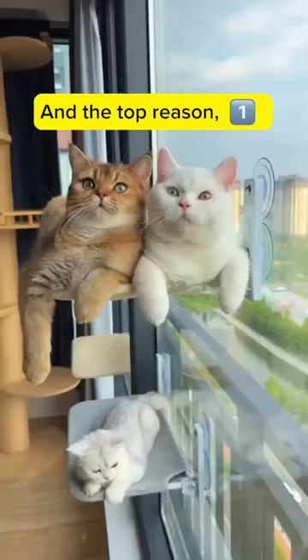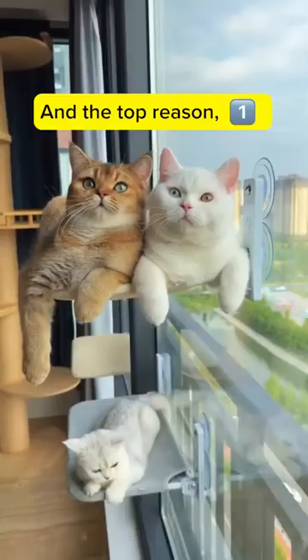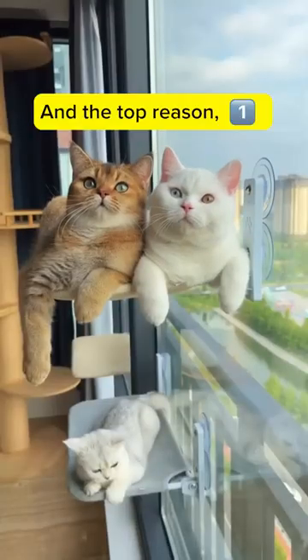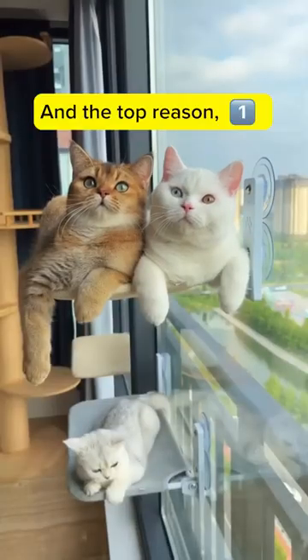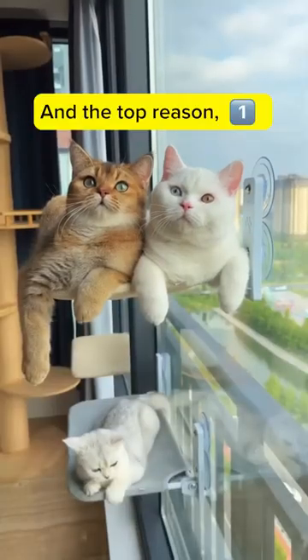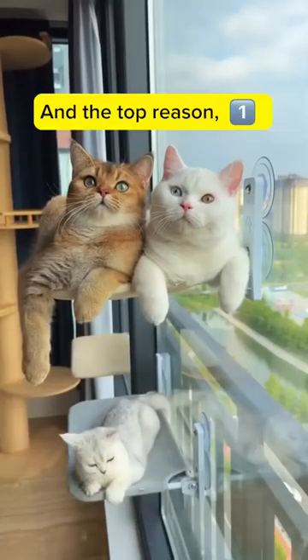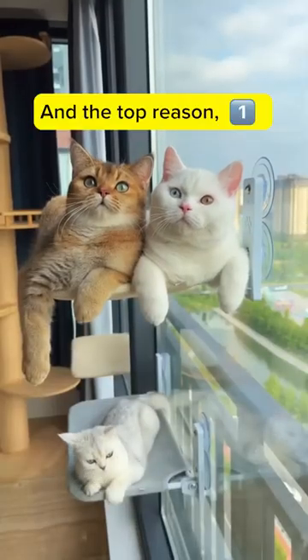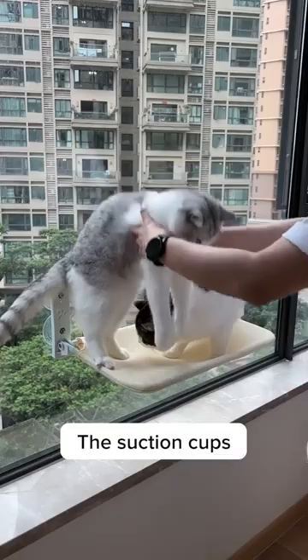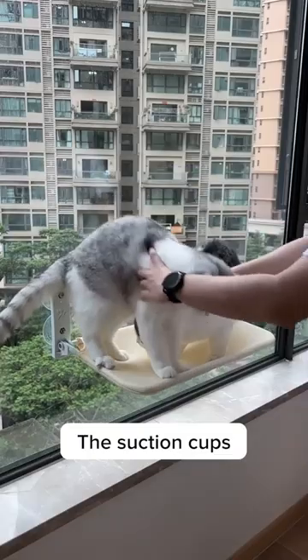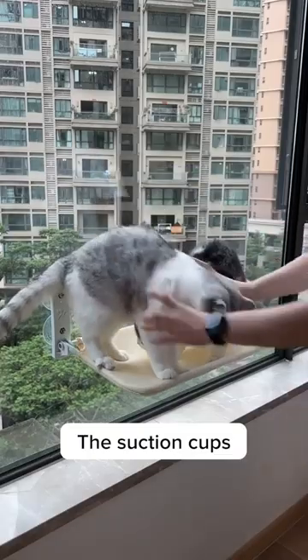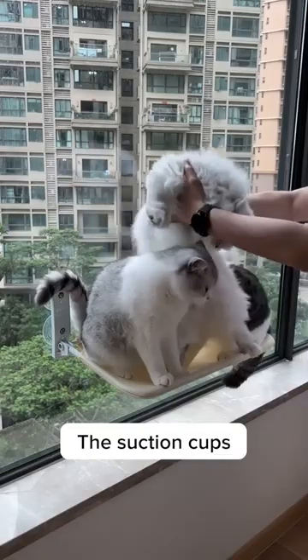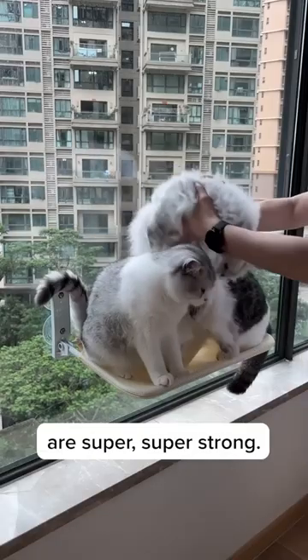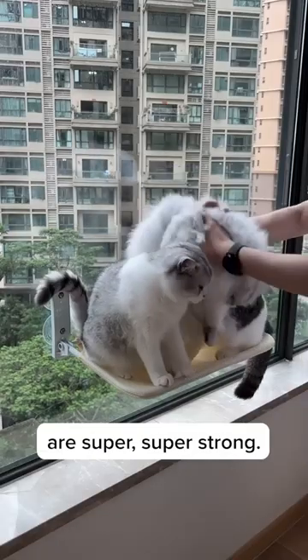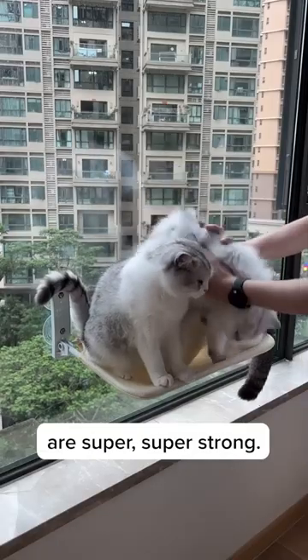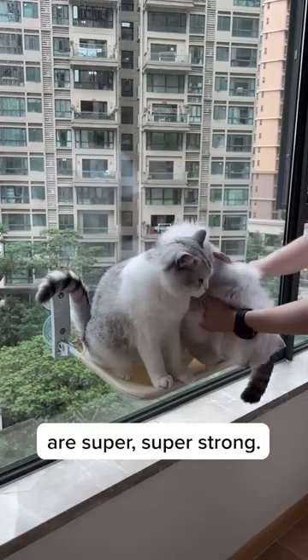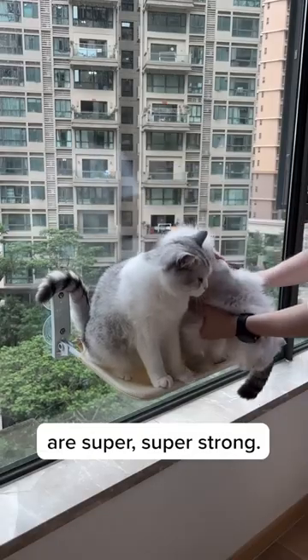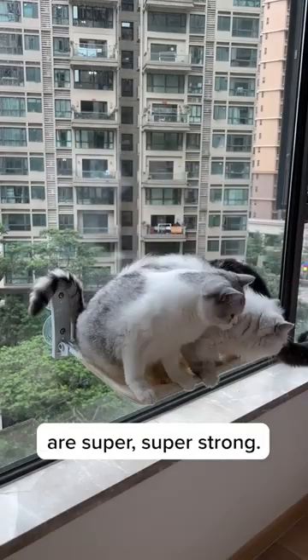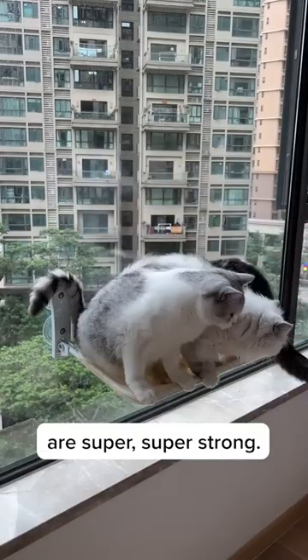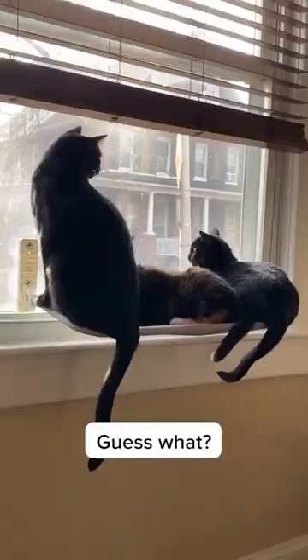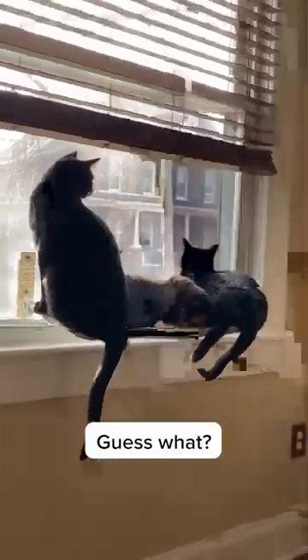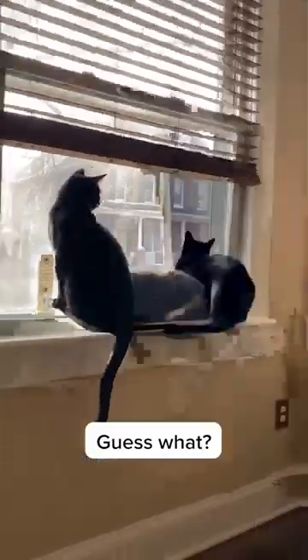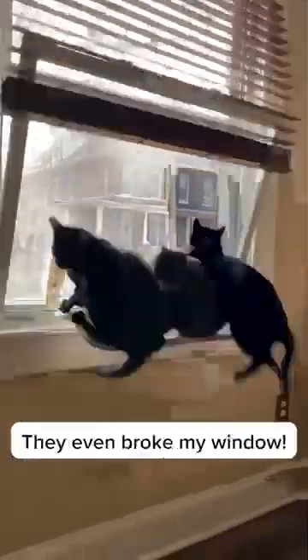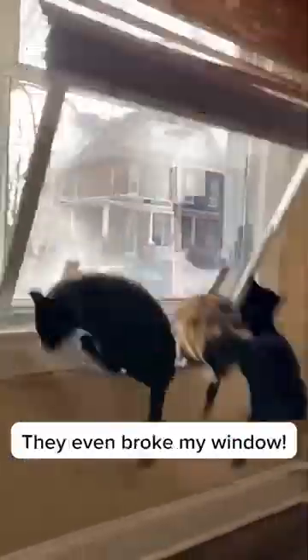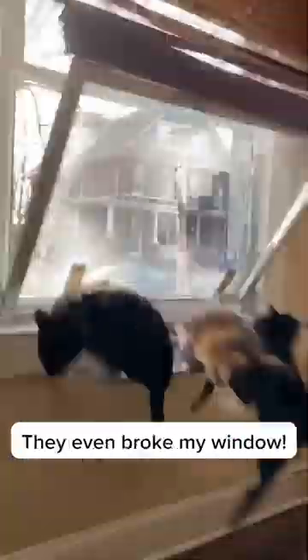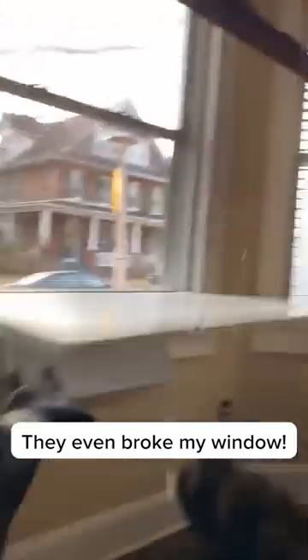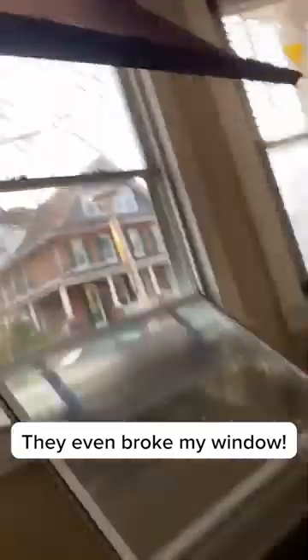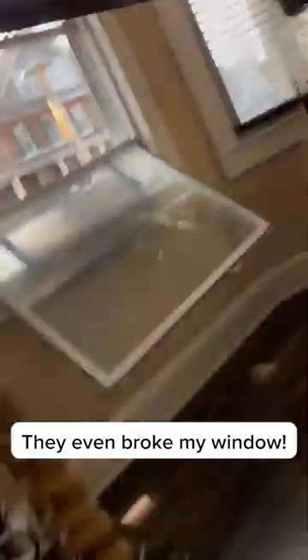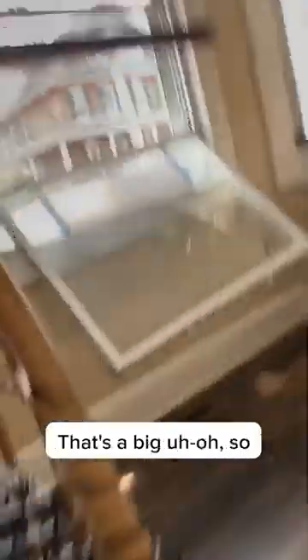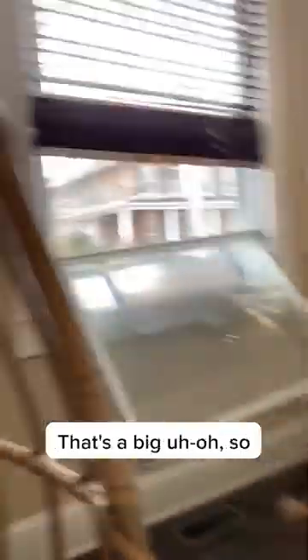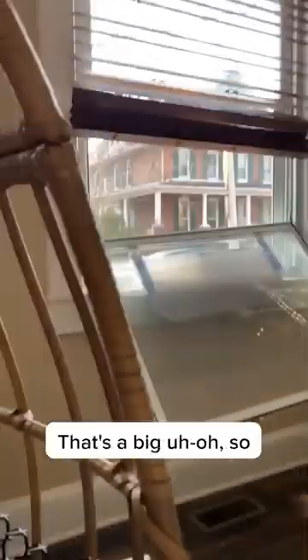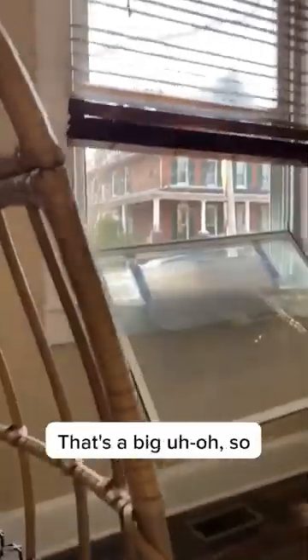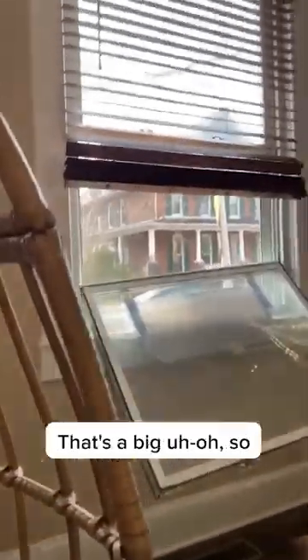And the top reason? Number one: the suction cups are super, super strong. Guess what? They even broke my window. That's a big uh-oh.